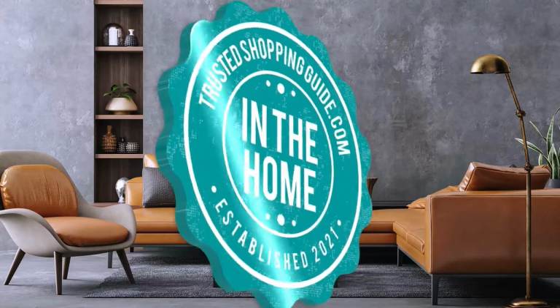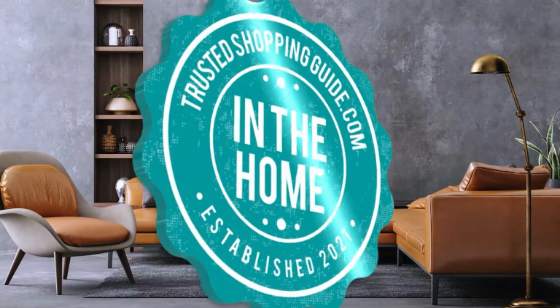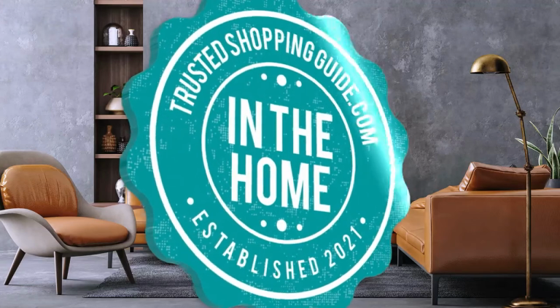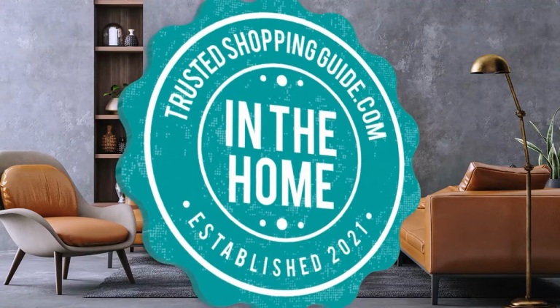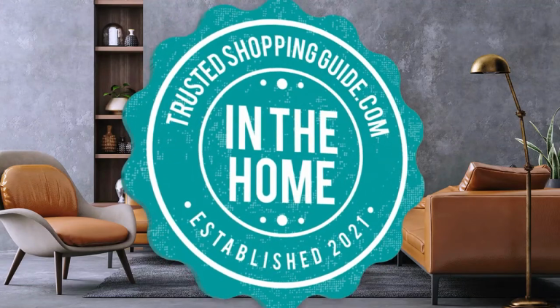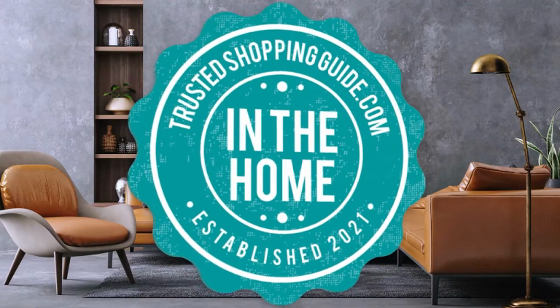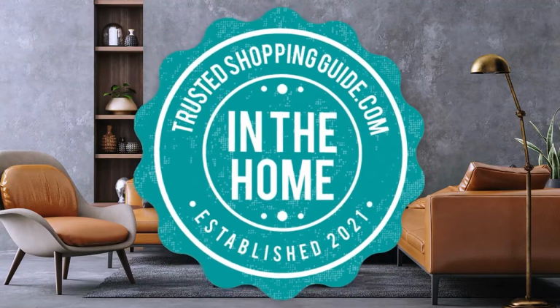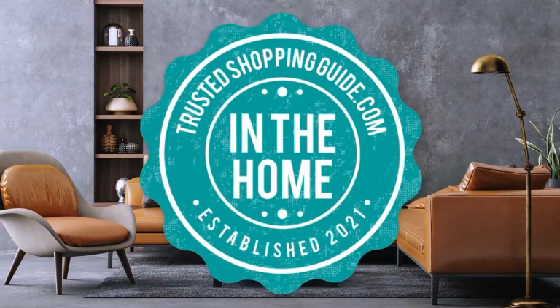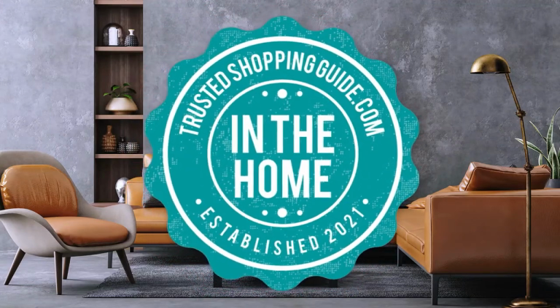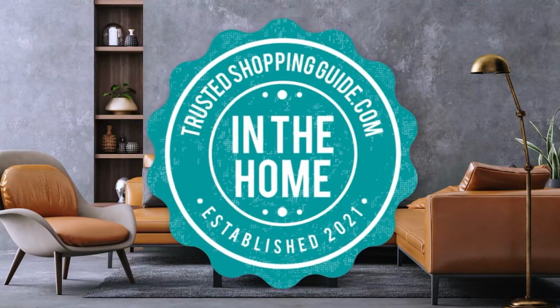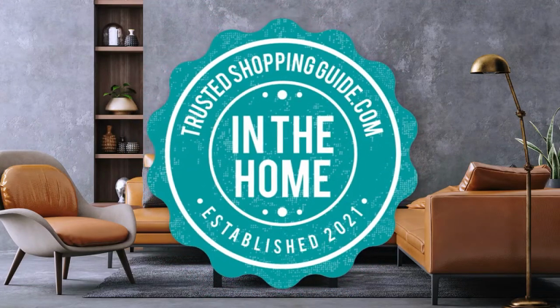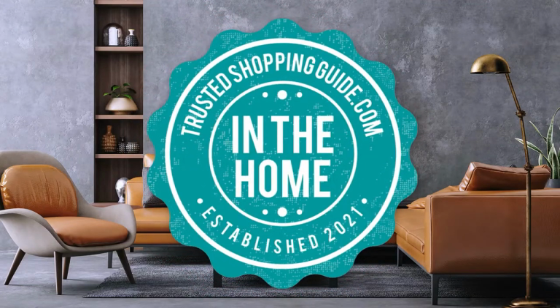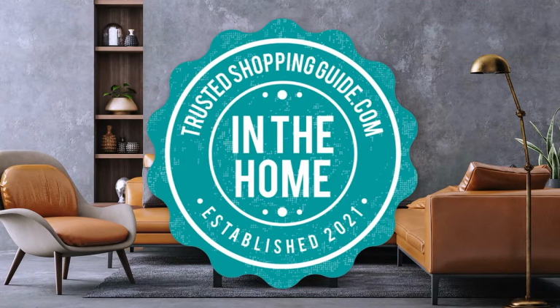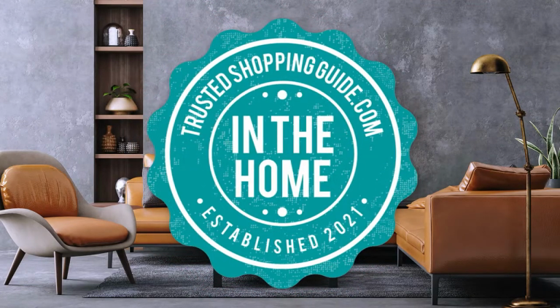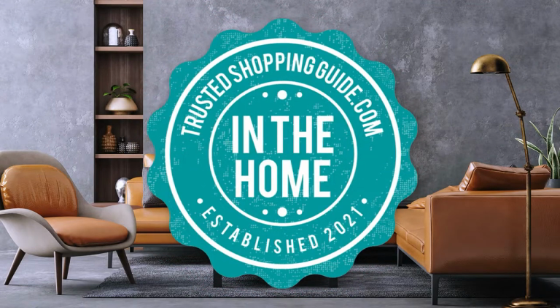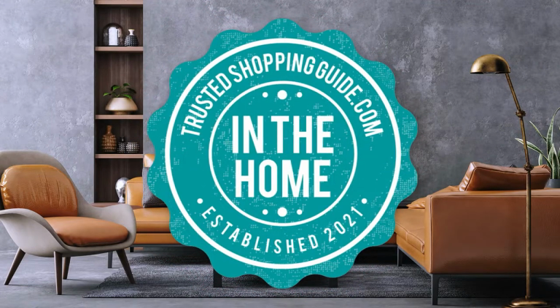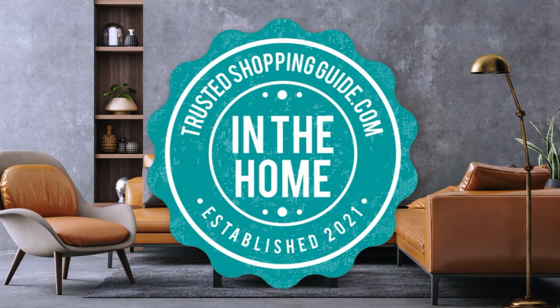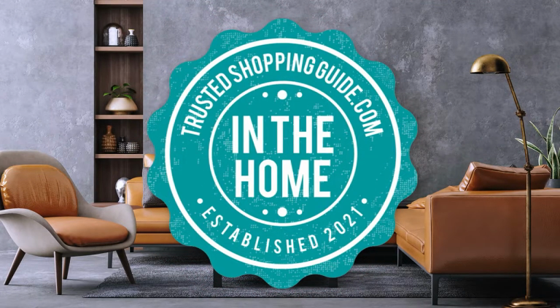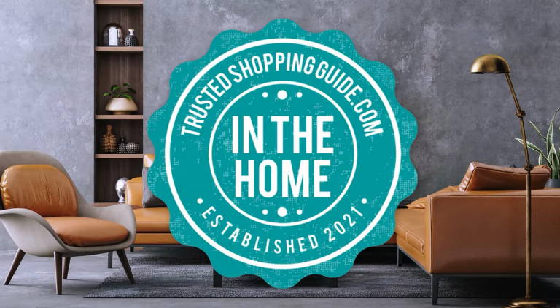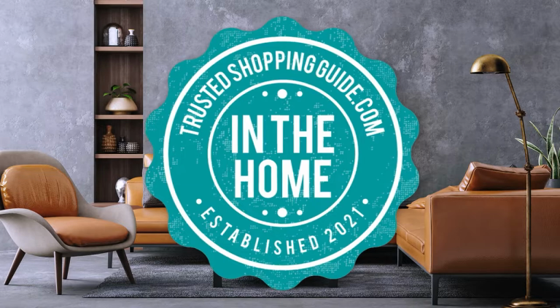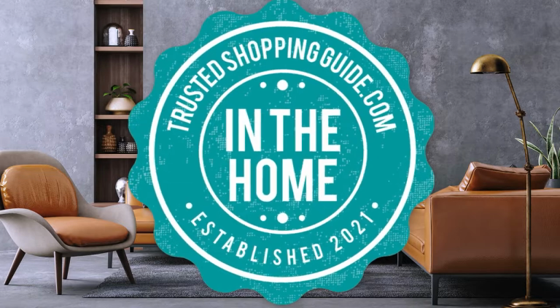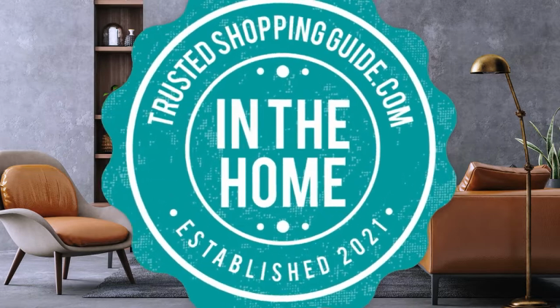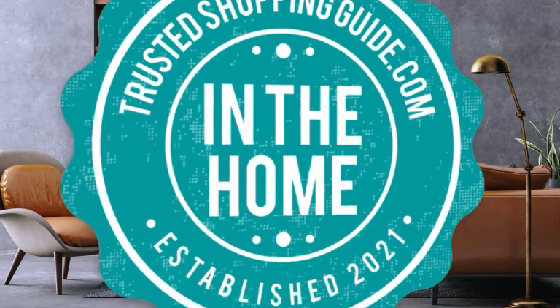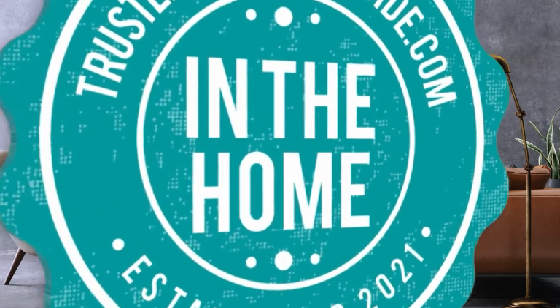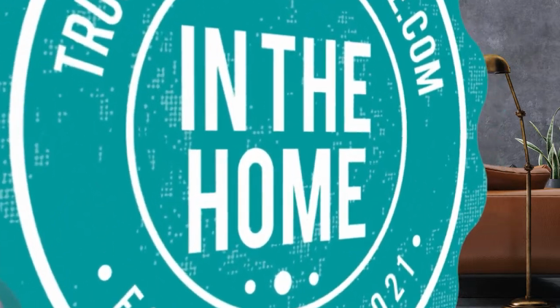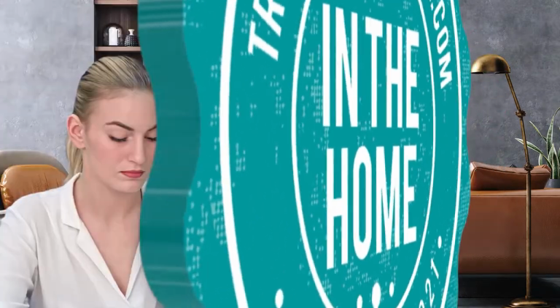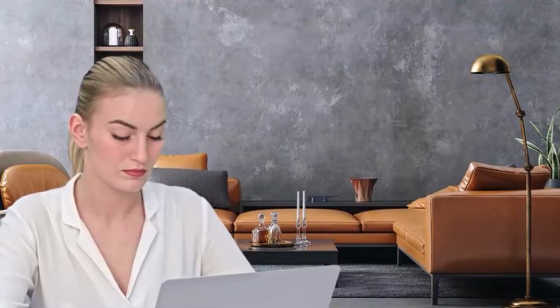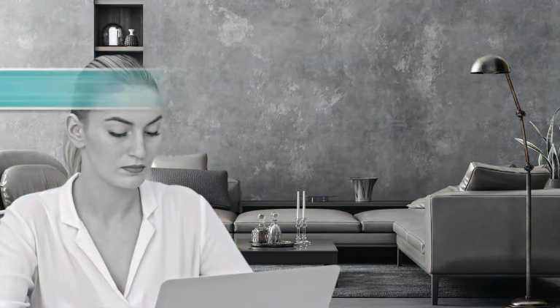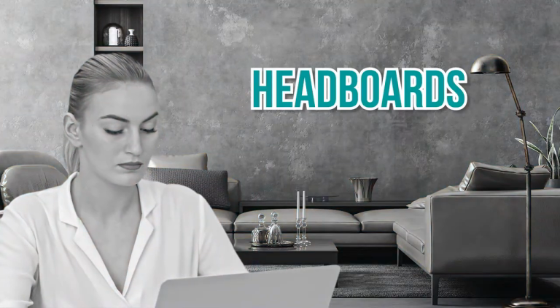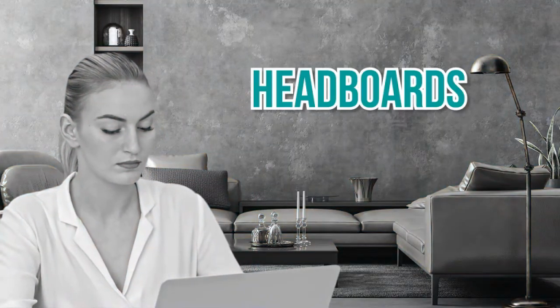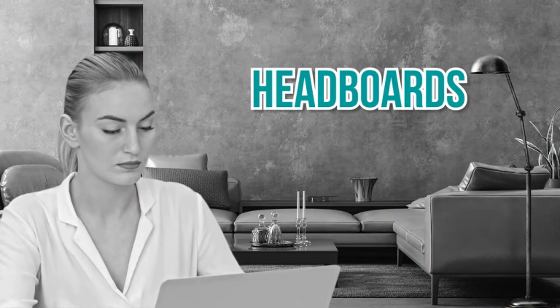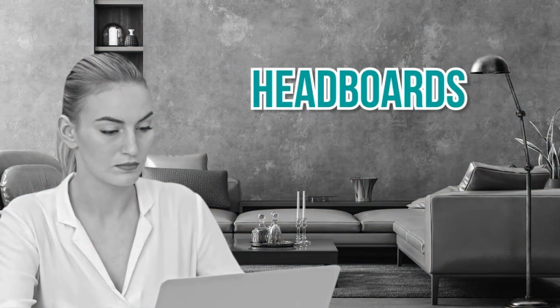Welcome back, home enthusiasts! We're at TrustedShoppingGuide.com and today we're in the home. In this video, we'll be sharing with you our 7 highest-rated headboards.